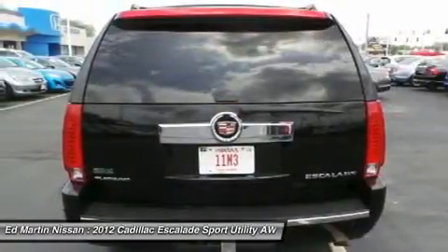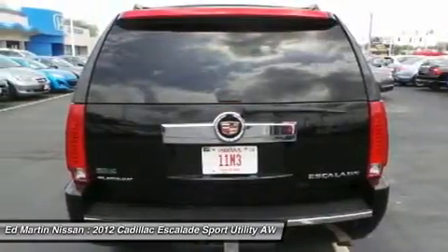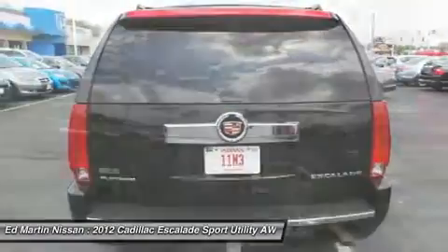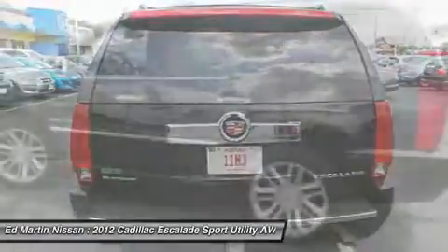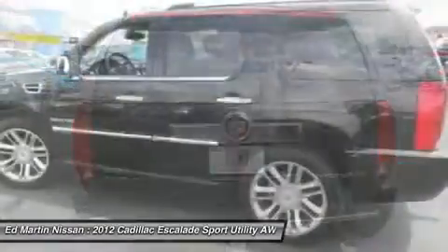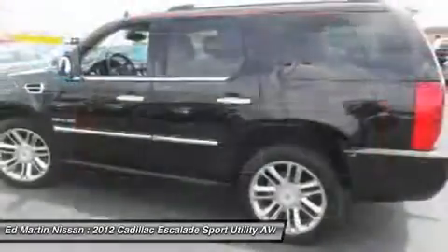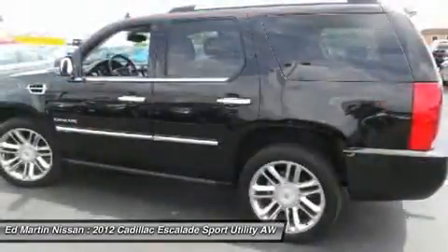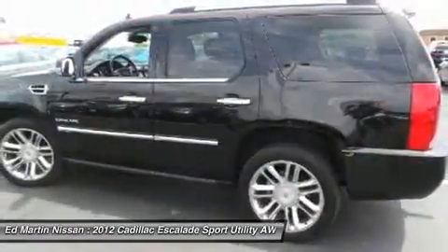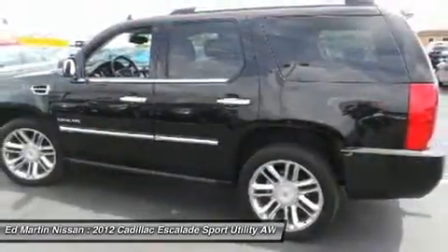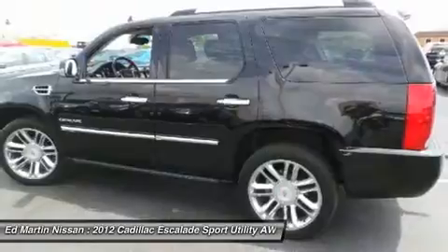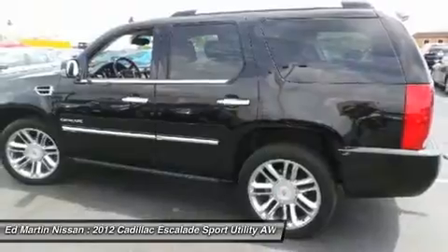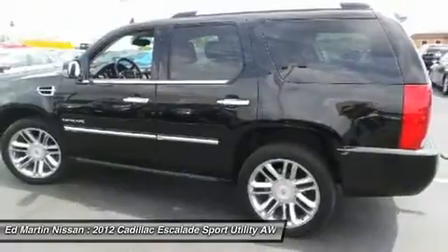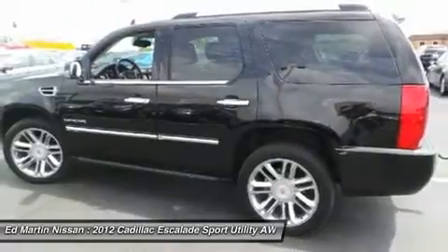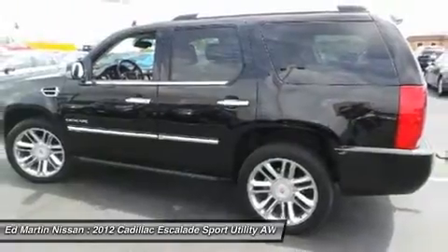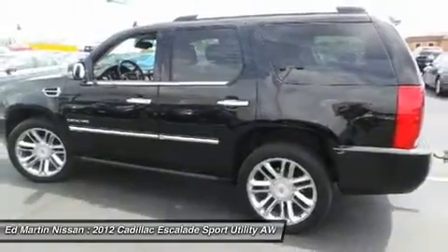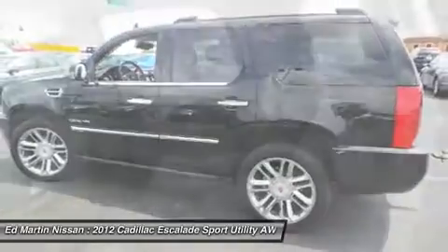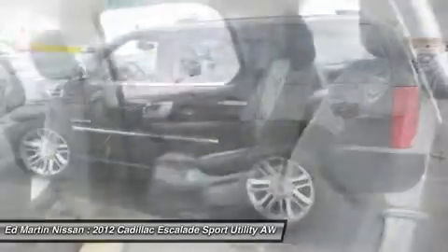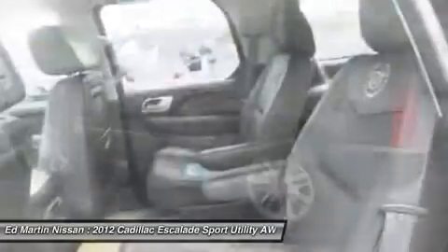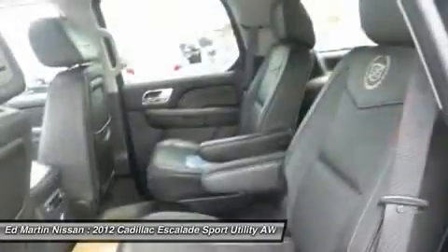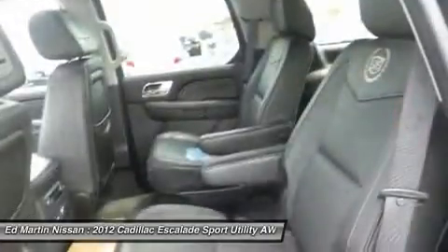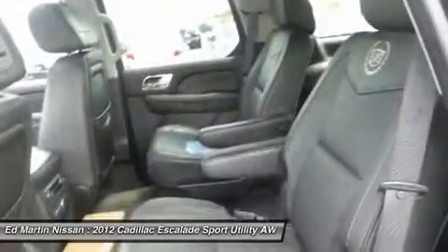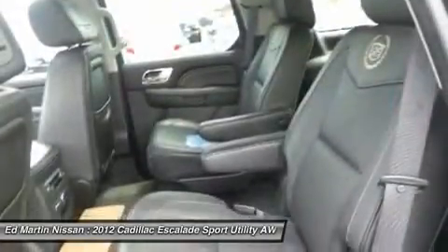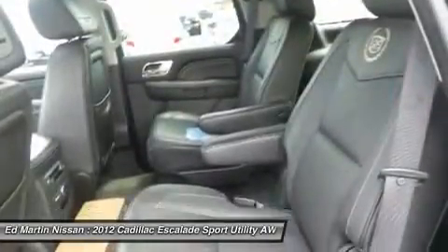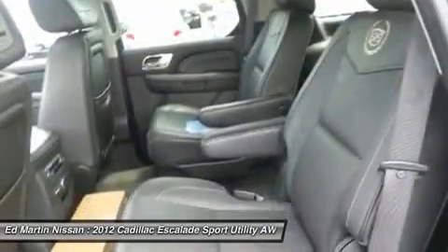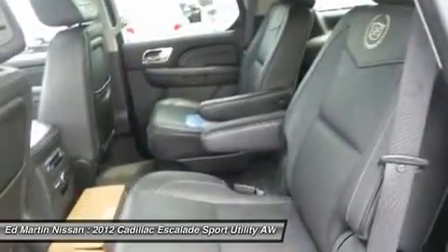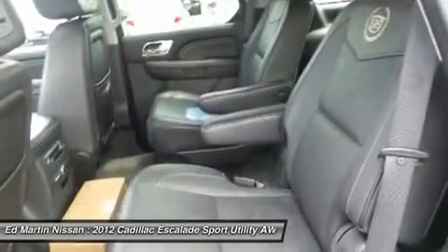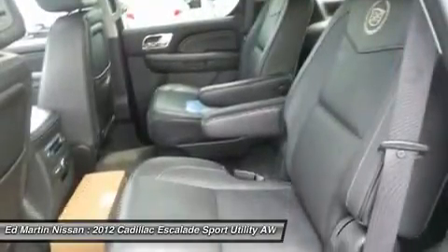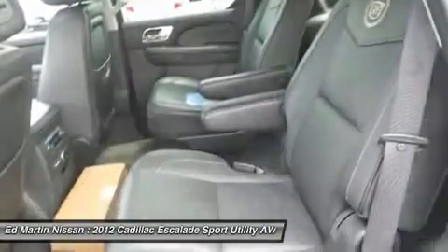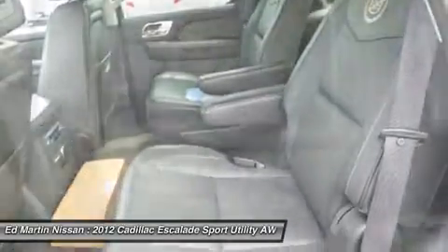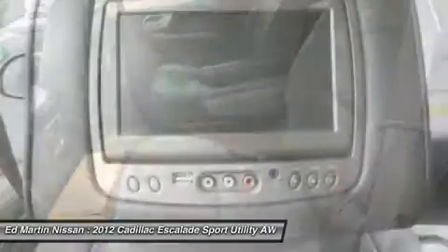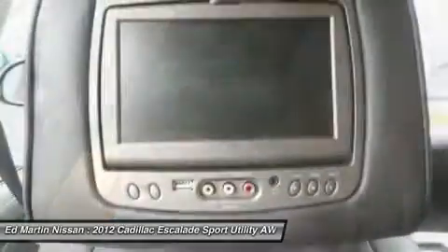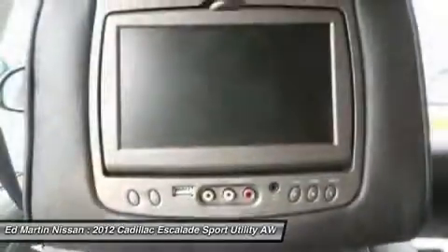Floor mats, rear defrost, premium sound system, AM/FM stereo radio. Come see the car for yourself. Let's go.